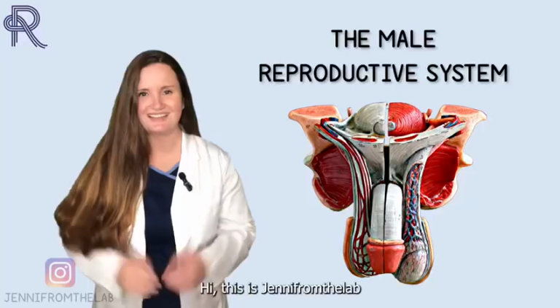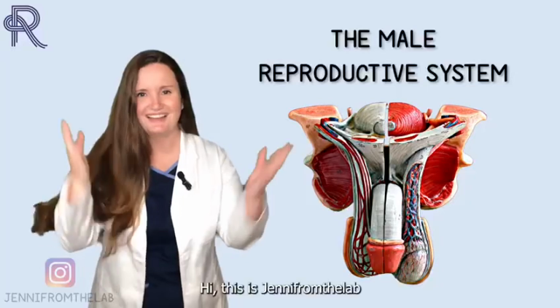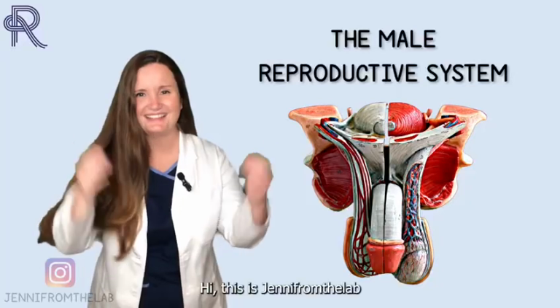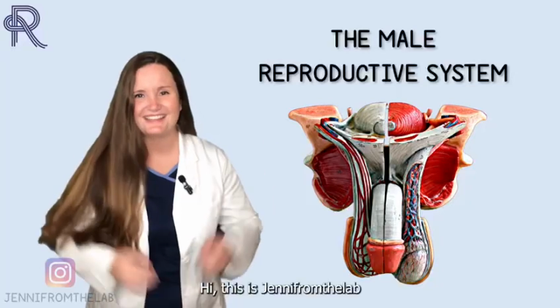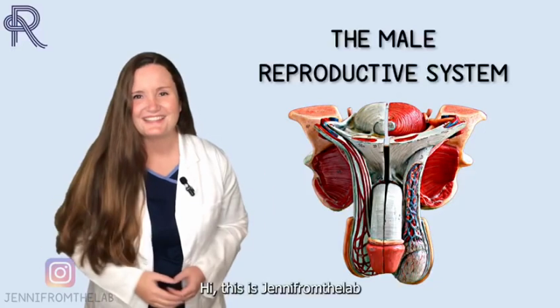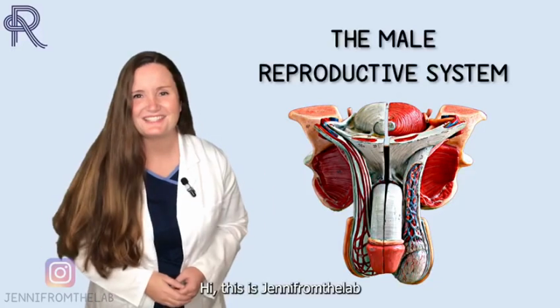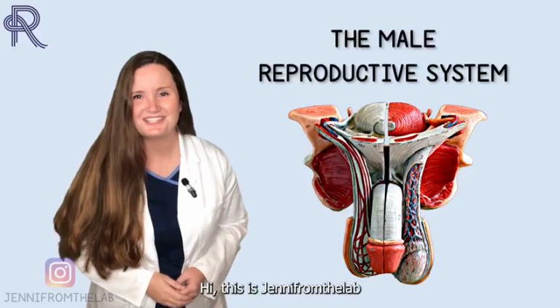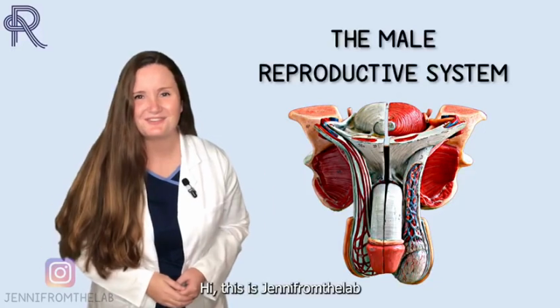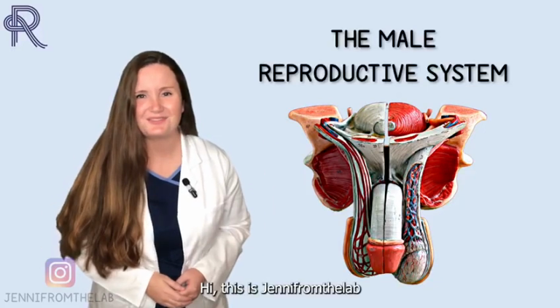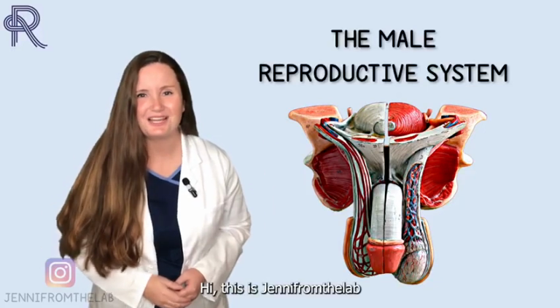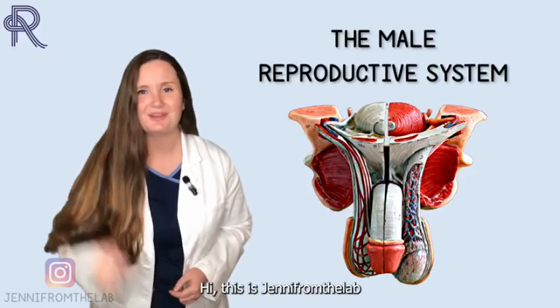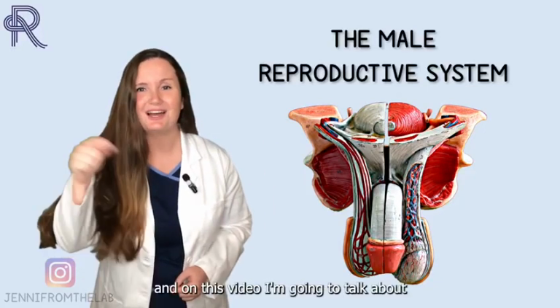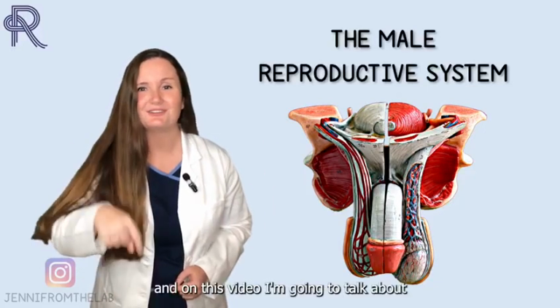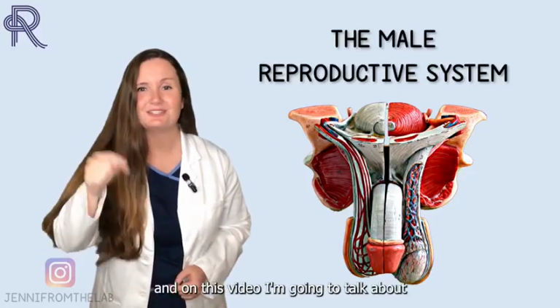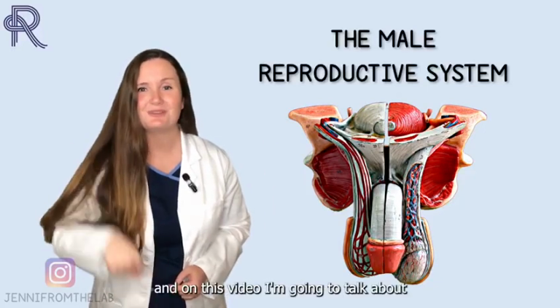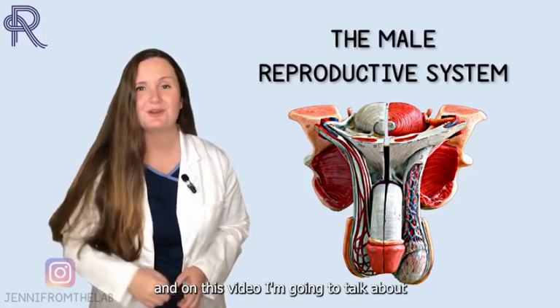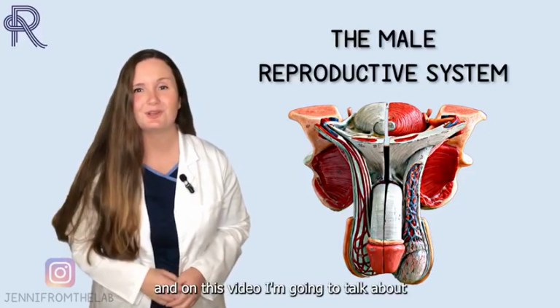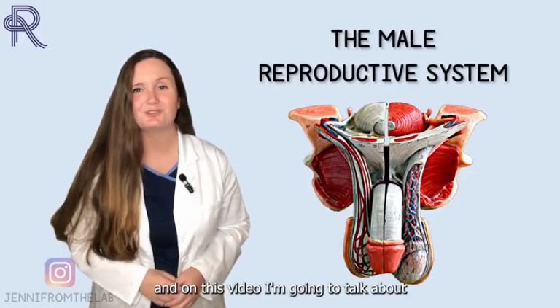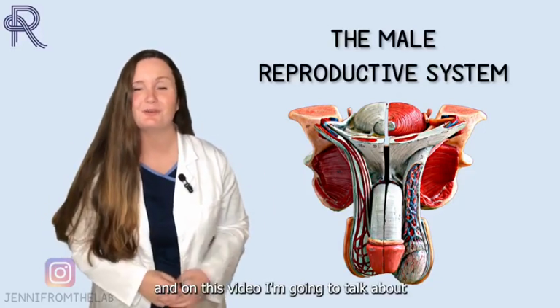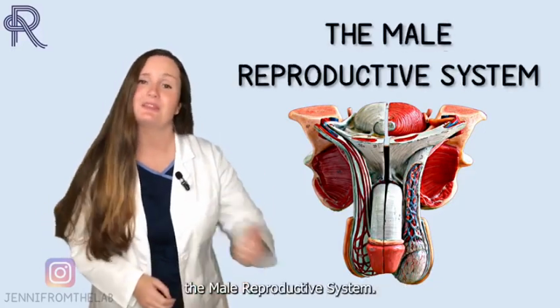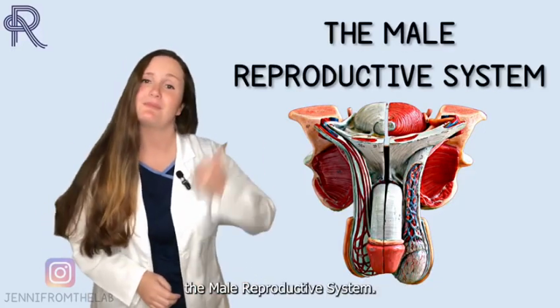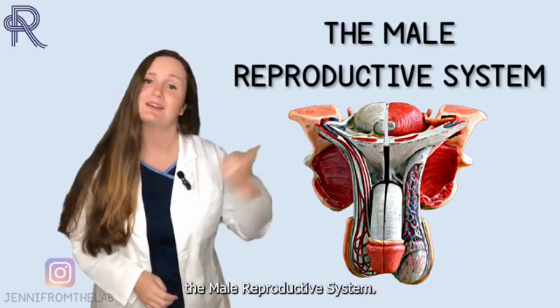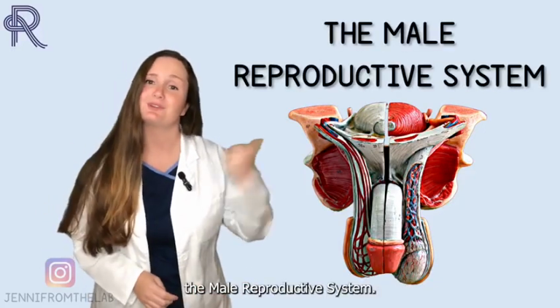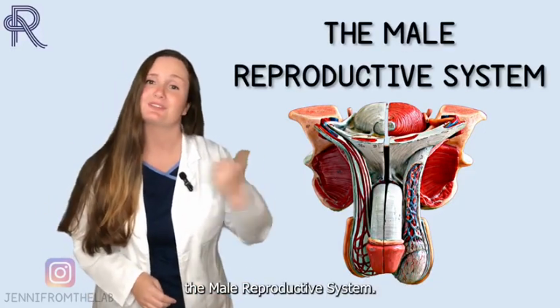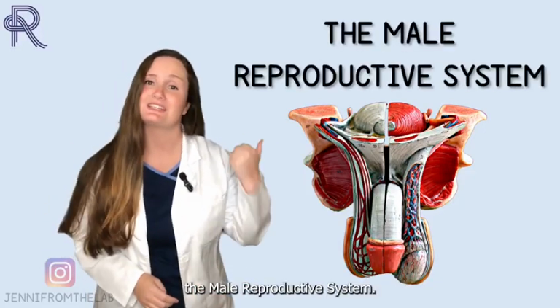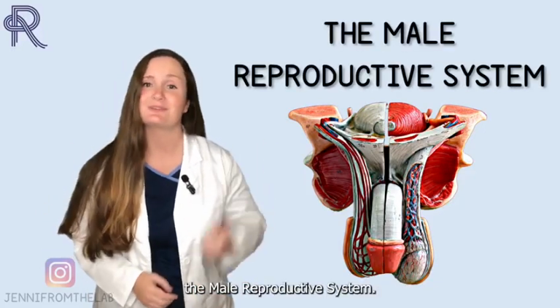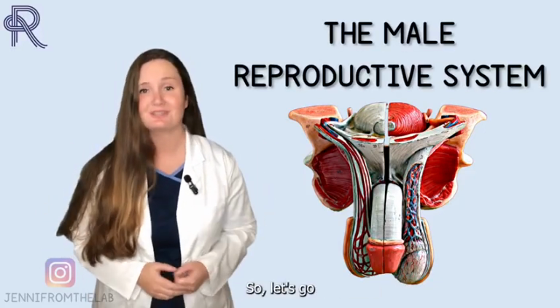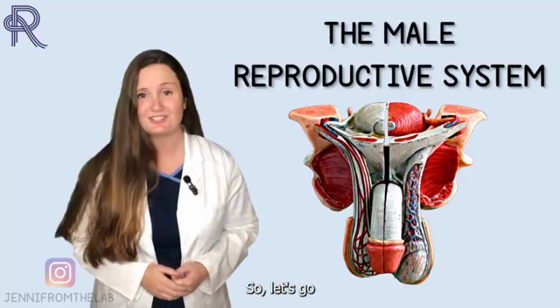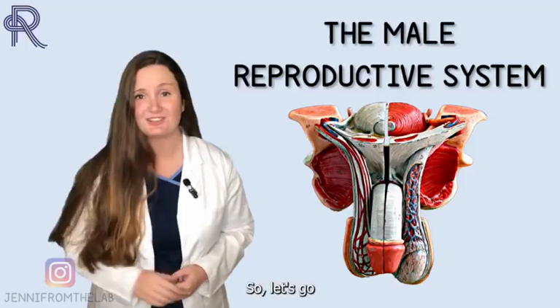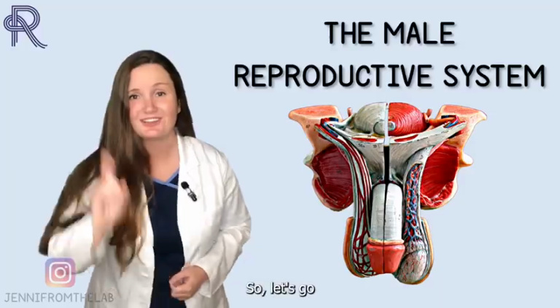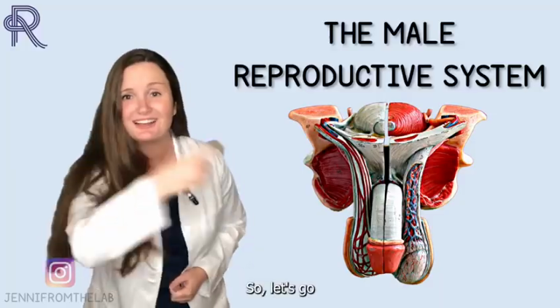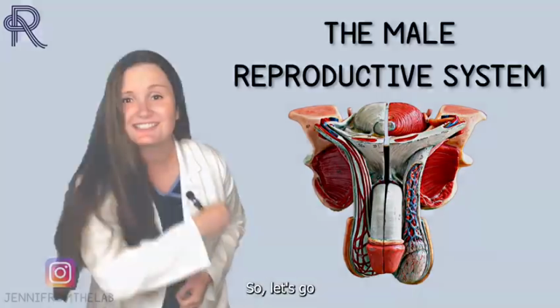Hi! This is Jenny from the lab and on this video I'm going to talk about the male reproductive system. Let's go!